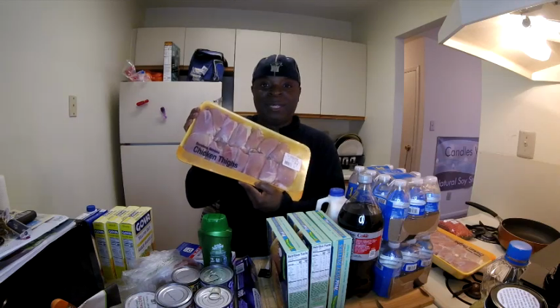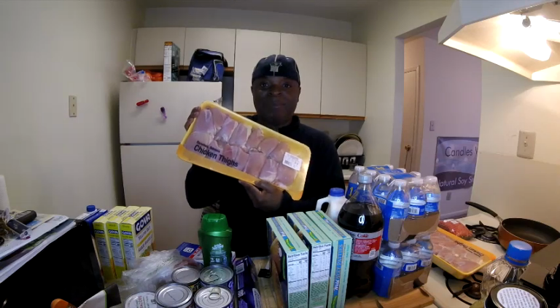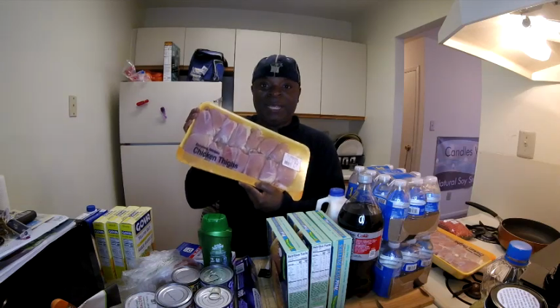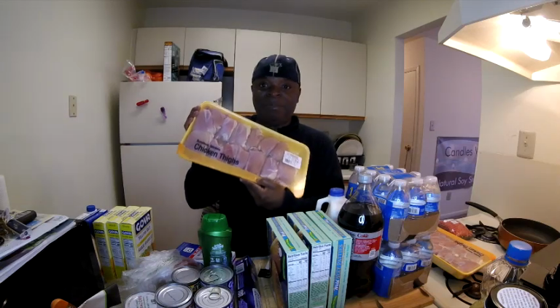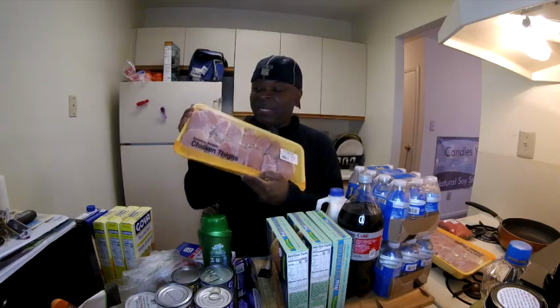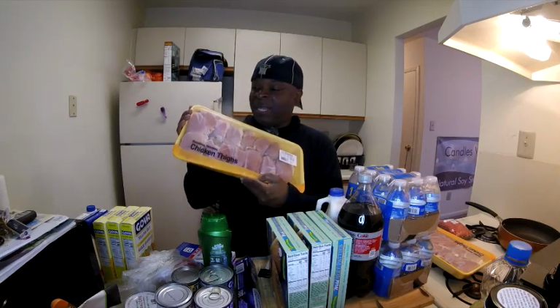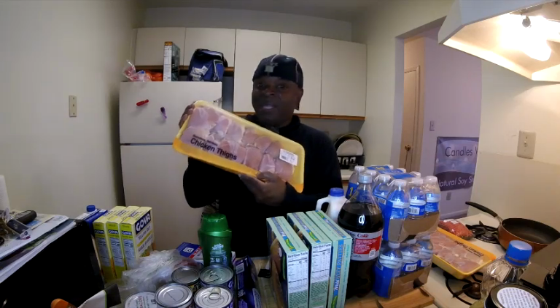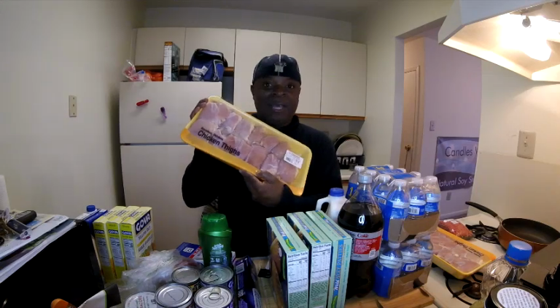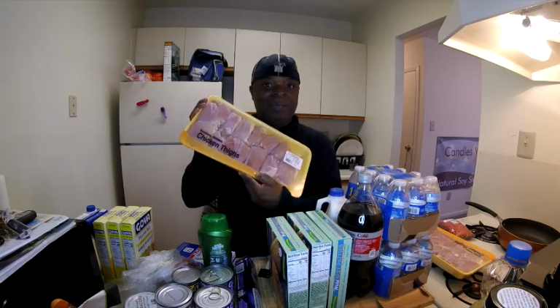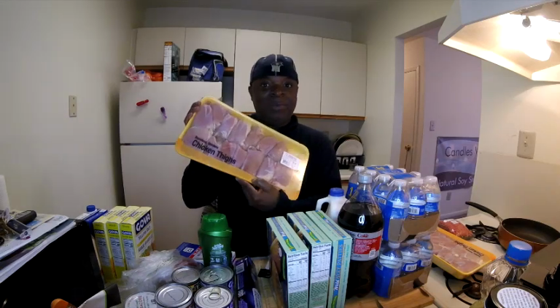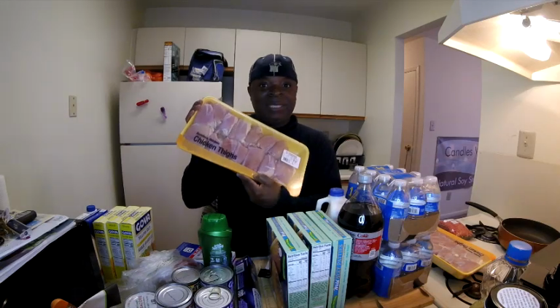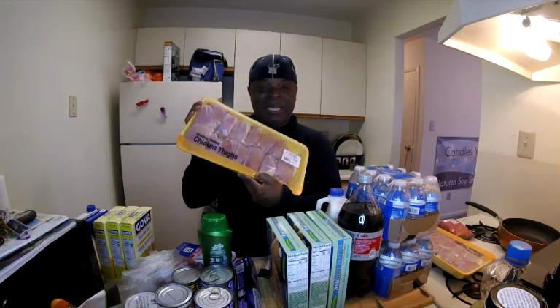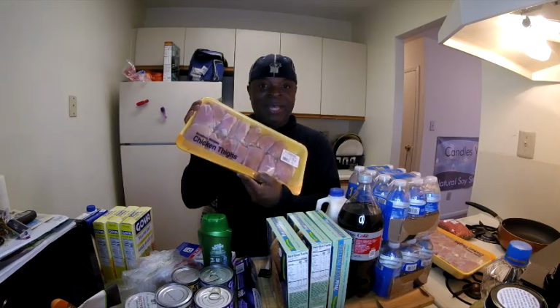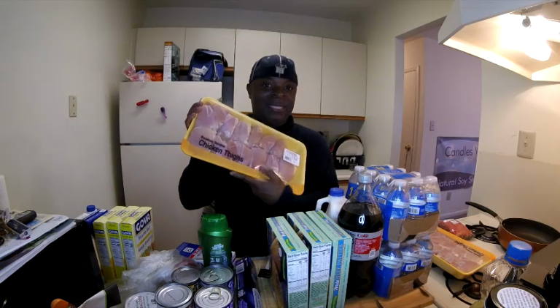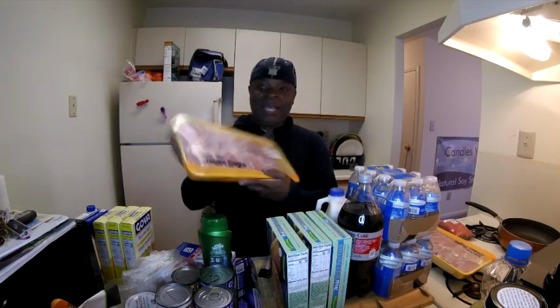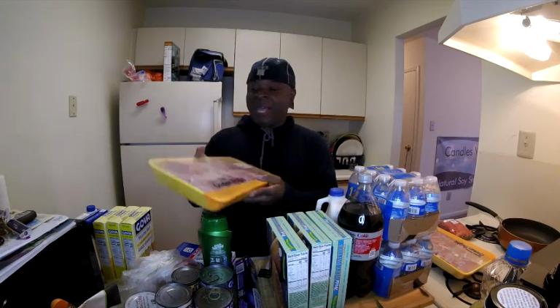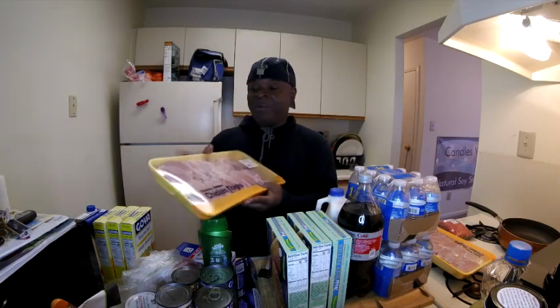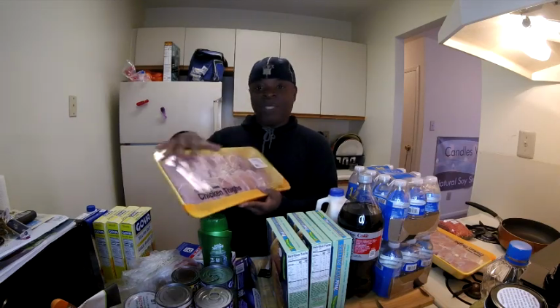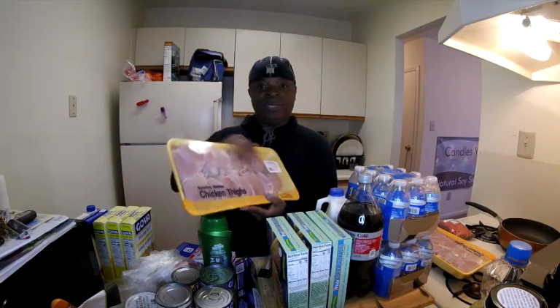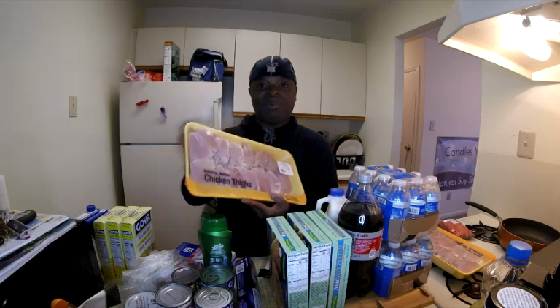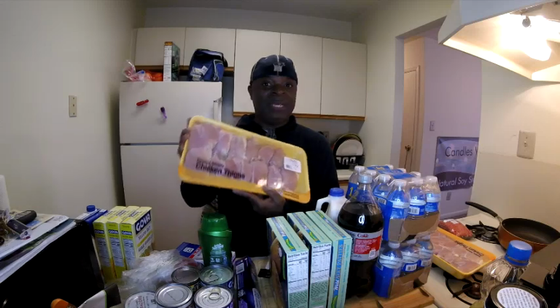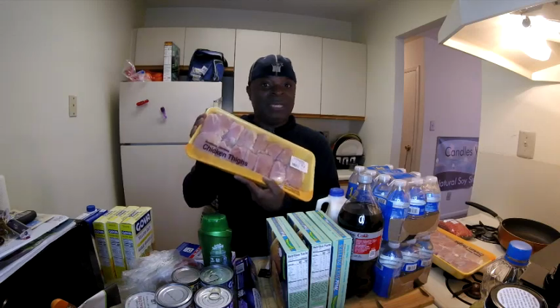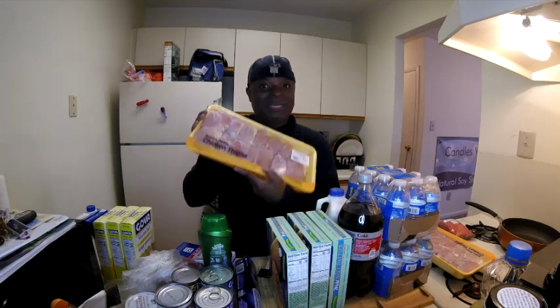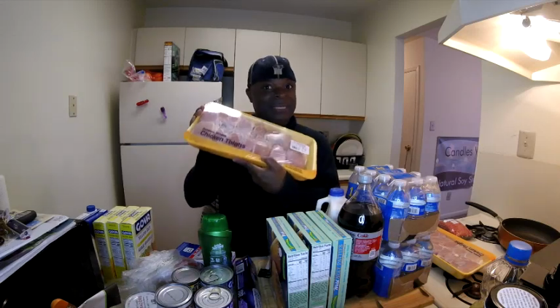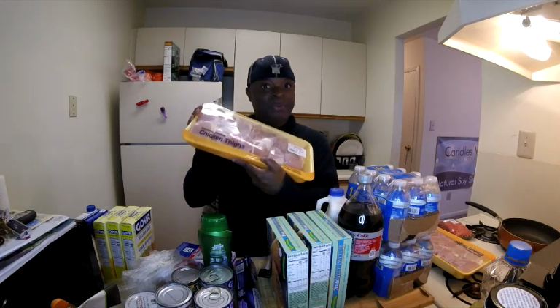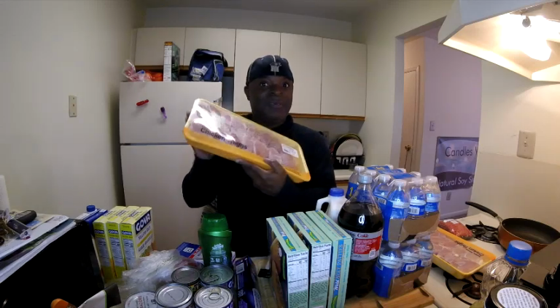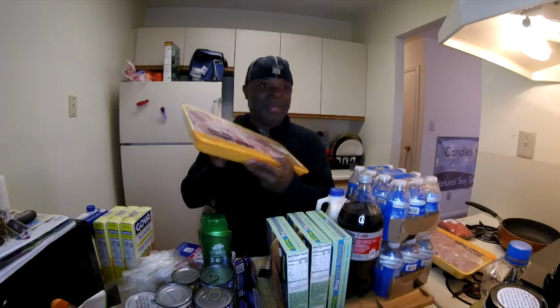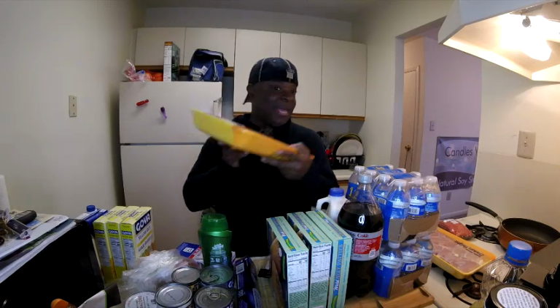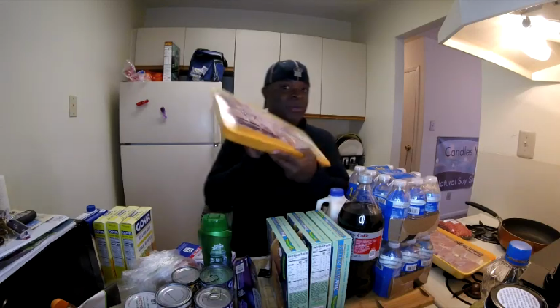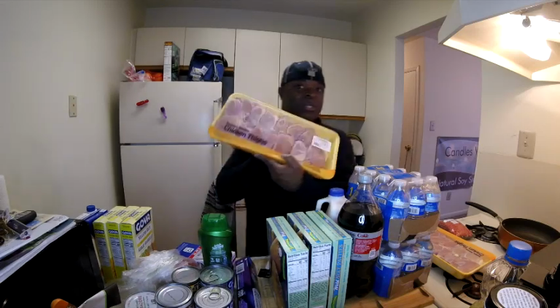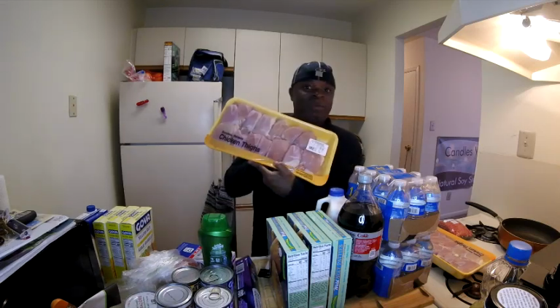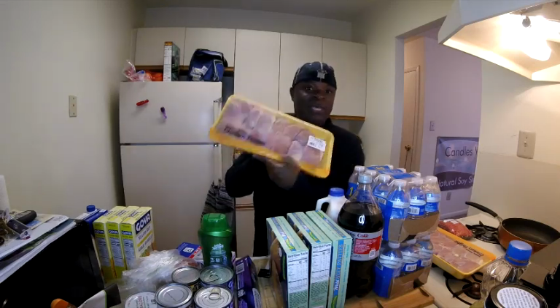I bought two of these big packages of chicken thighs. You guys know this is my choice of chicken meat — the boneless chicken thighs. I am going to separate these because it's too big of a pack. I bought two of these.